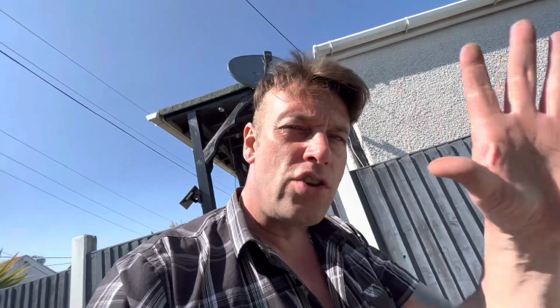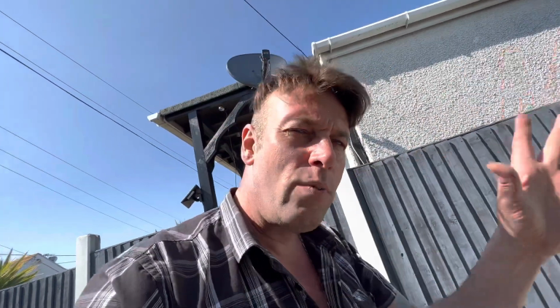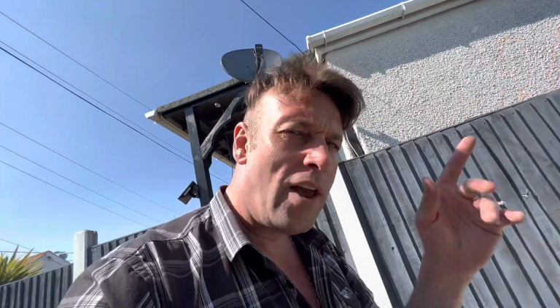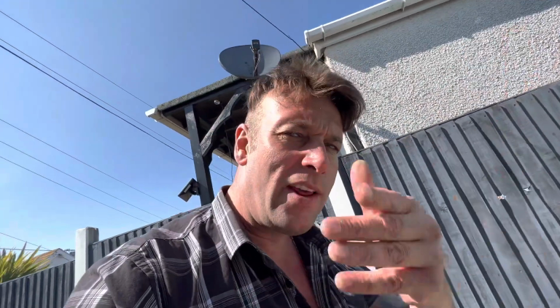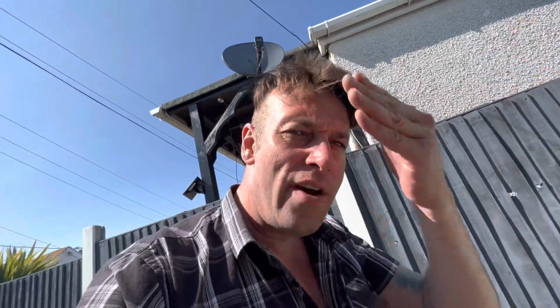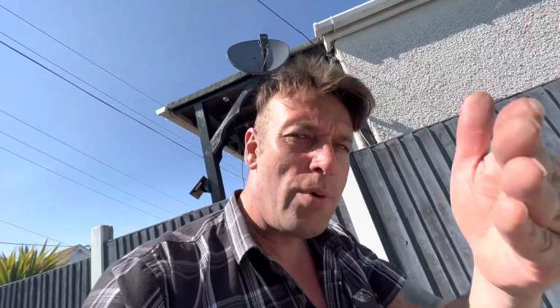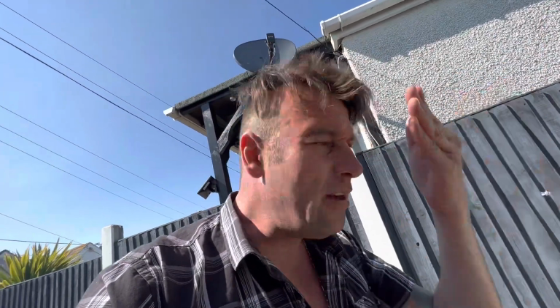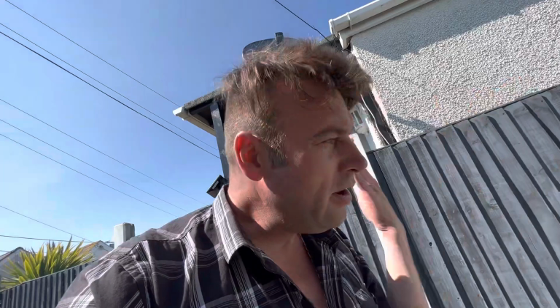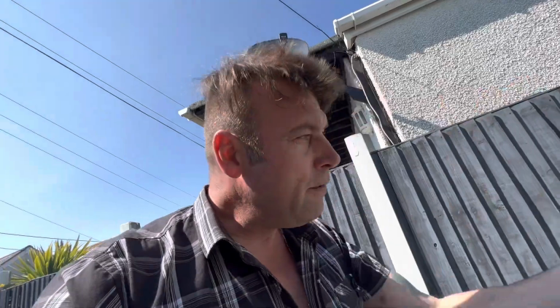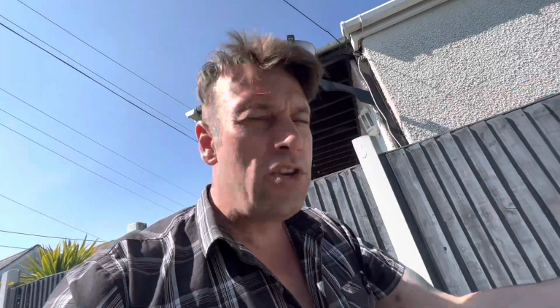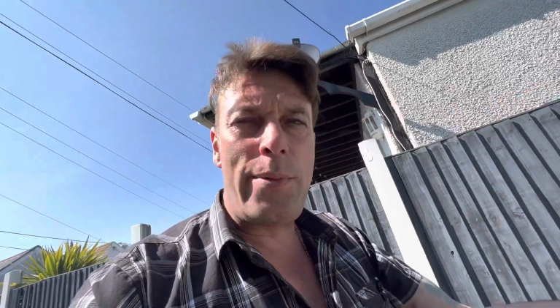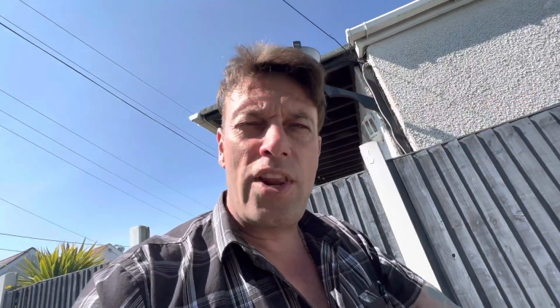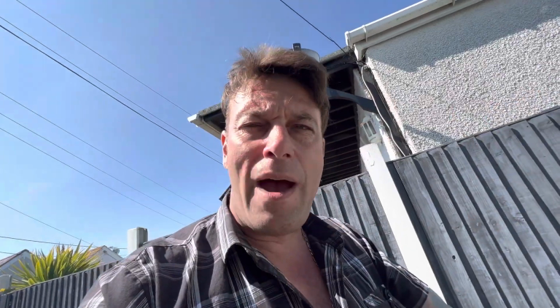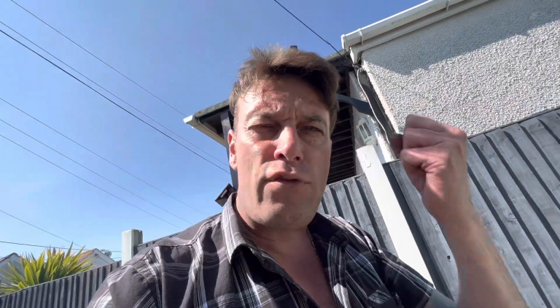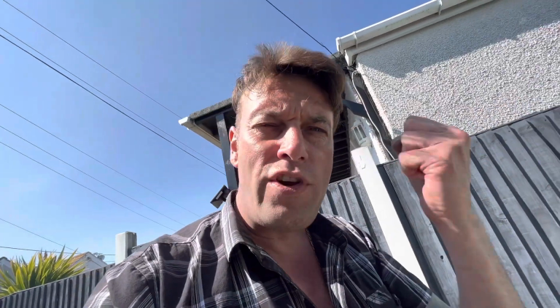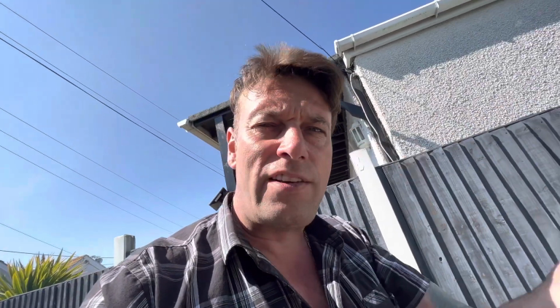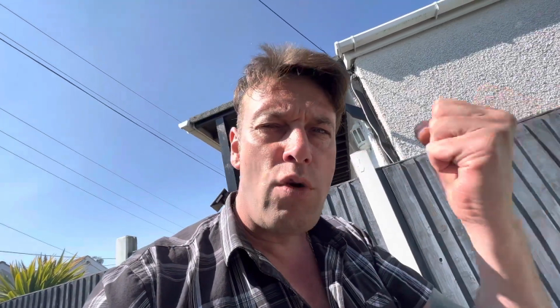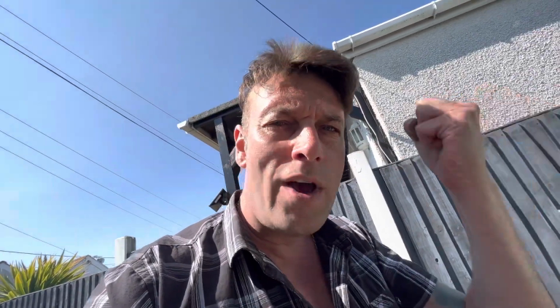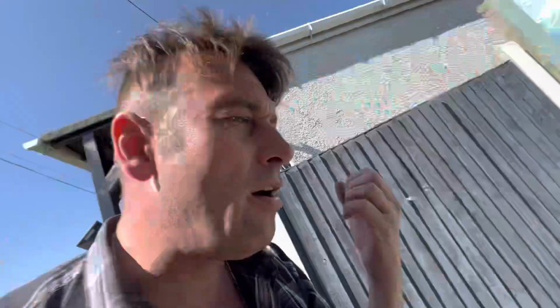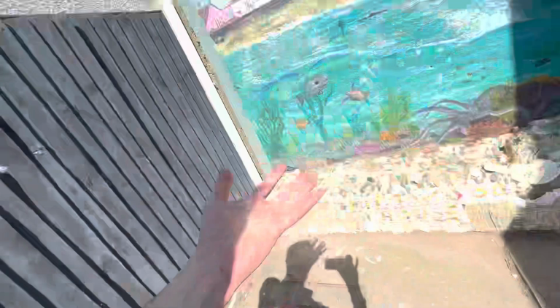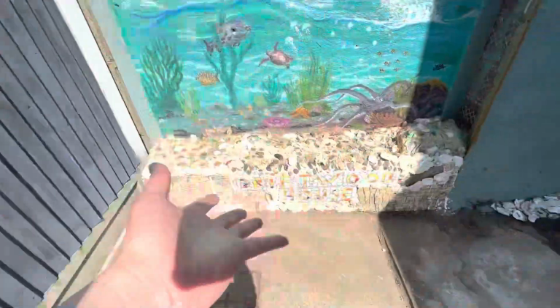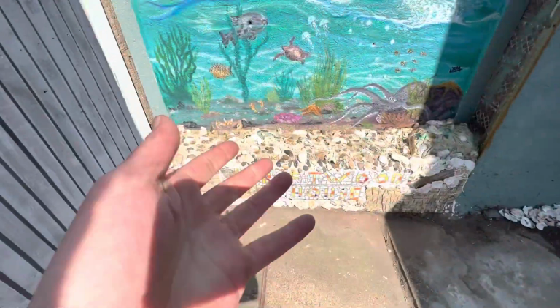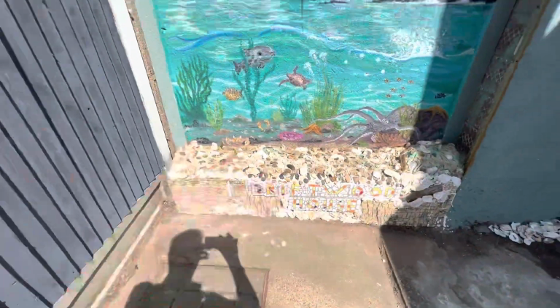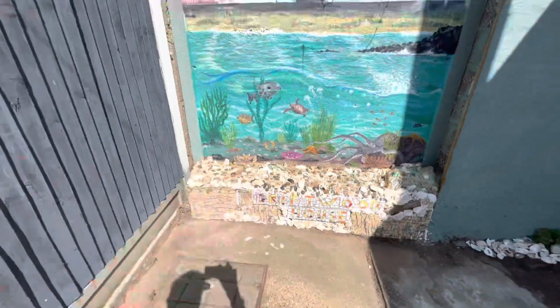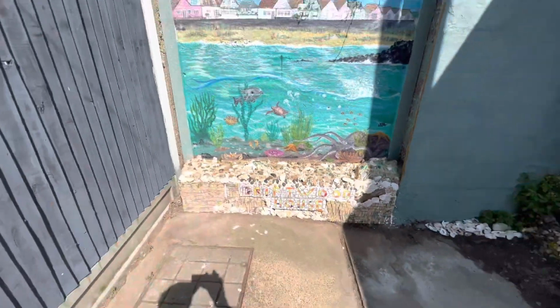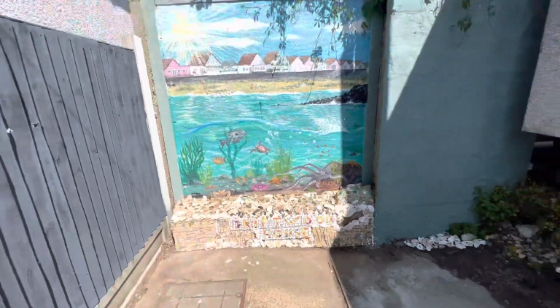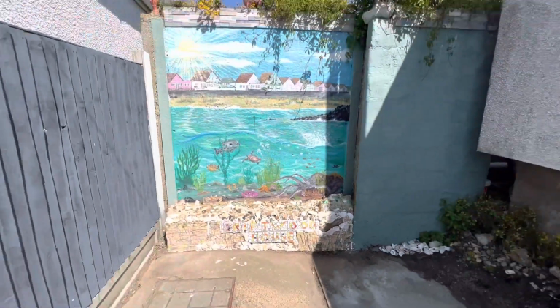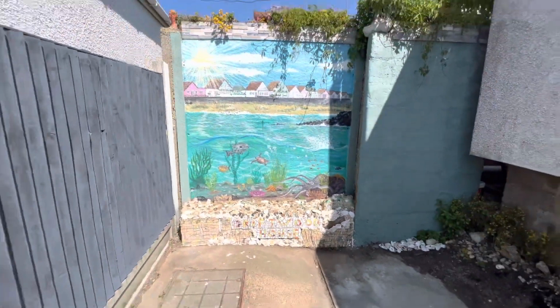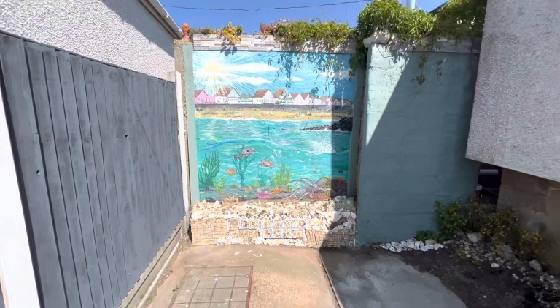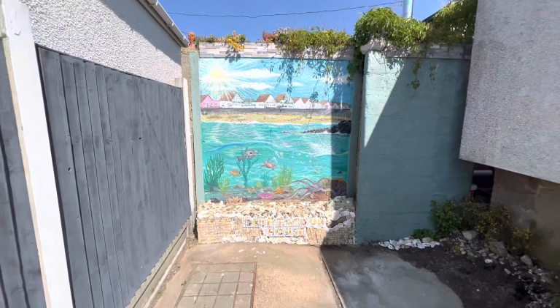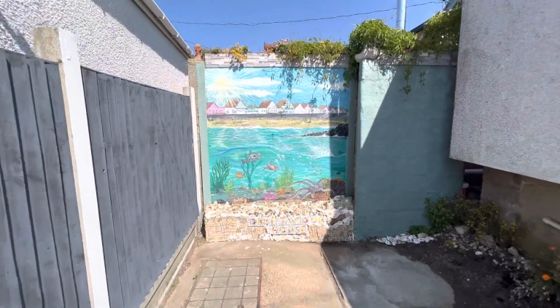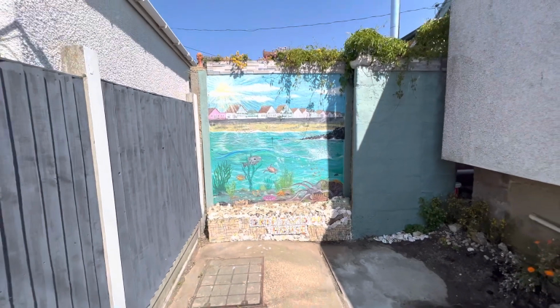Shine on. Well done, Yada and everybody. Putting Jaywick on the map for the creative community that we are. Shine on. So good.